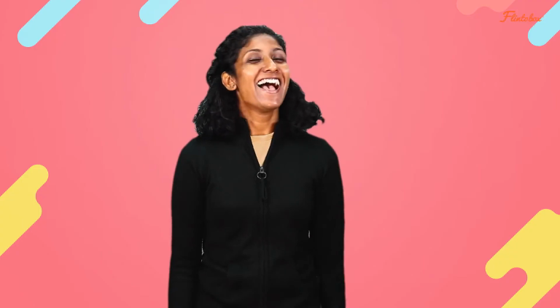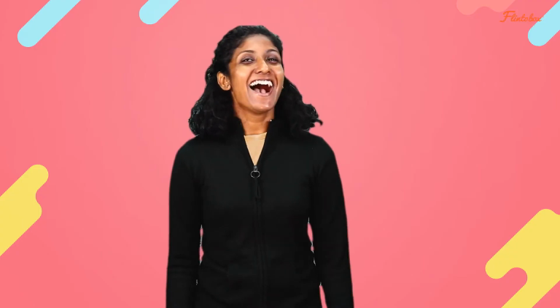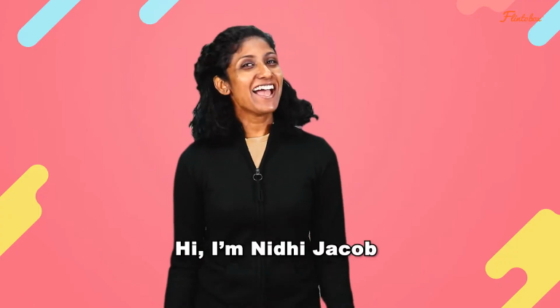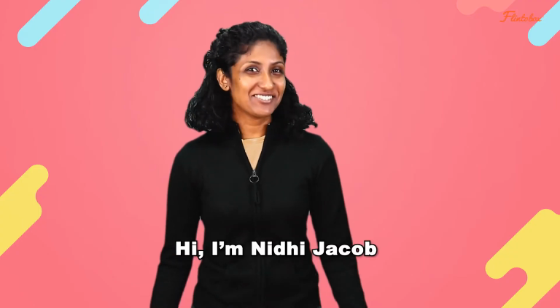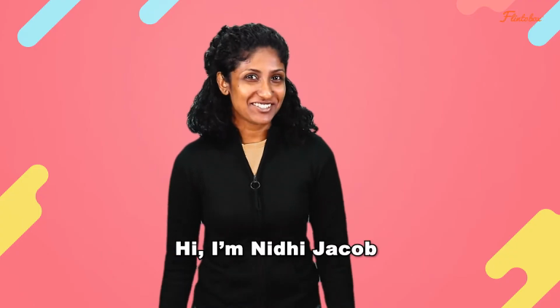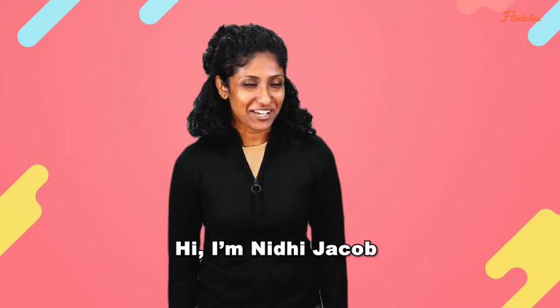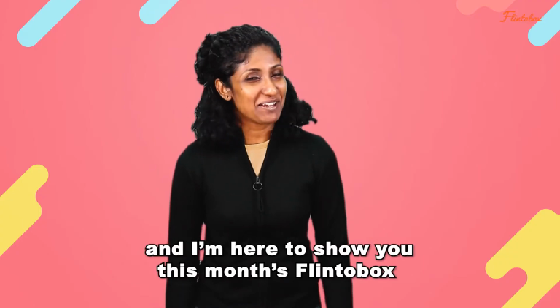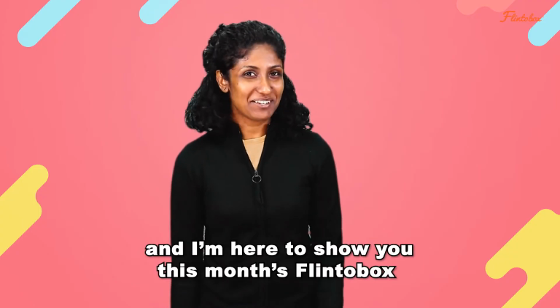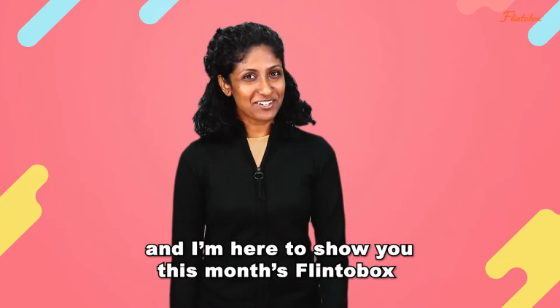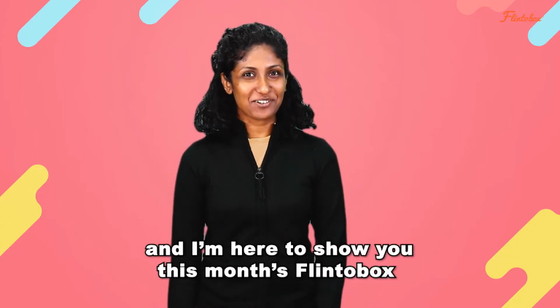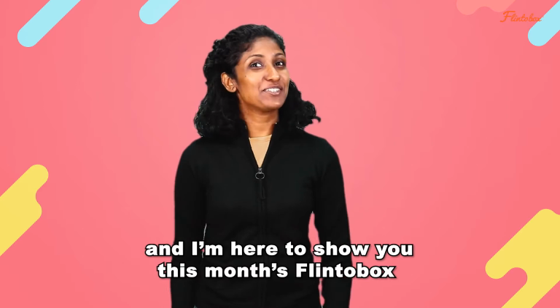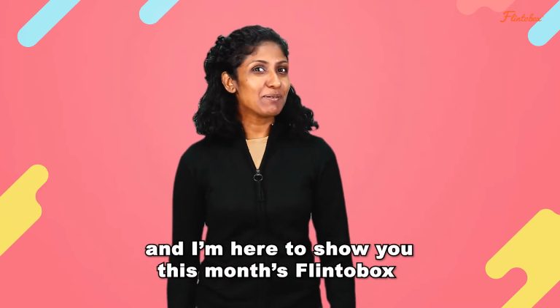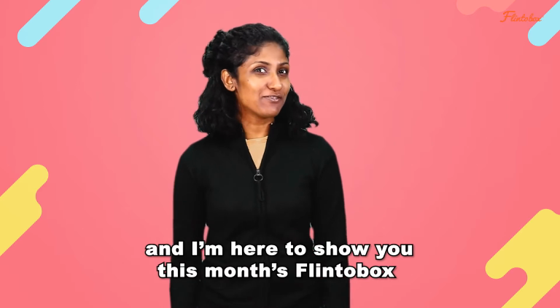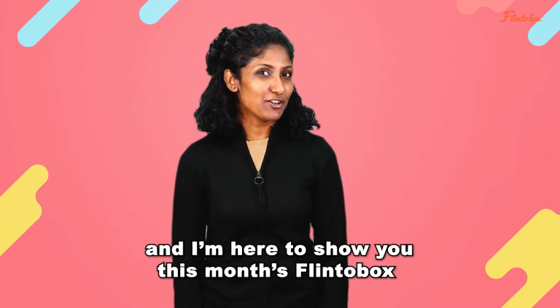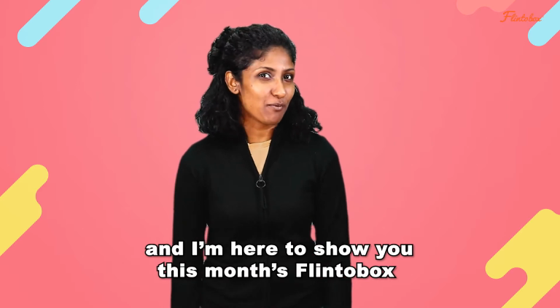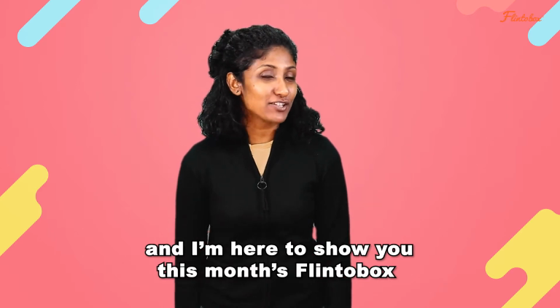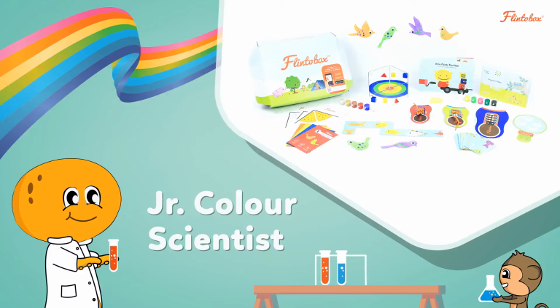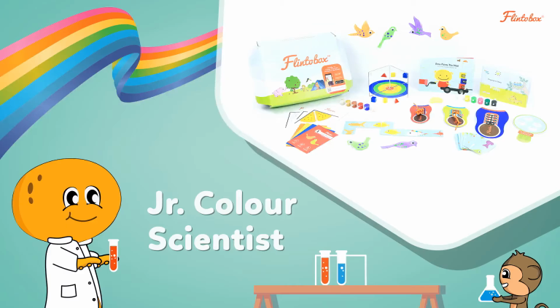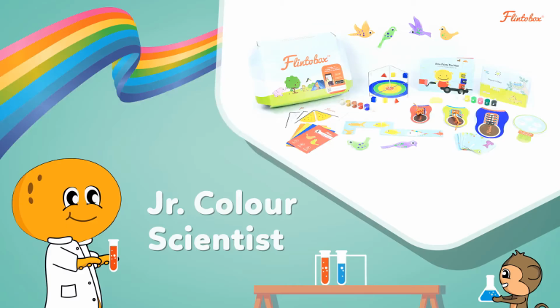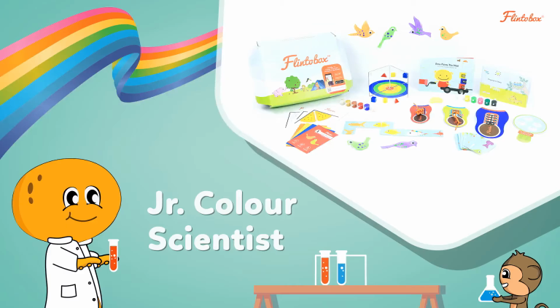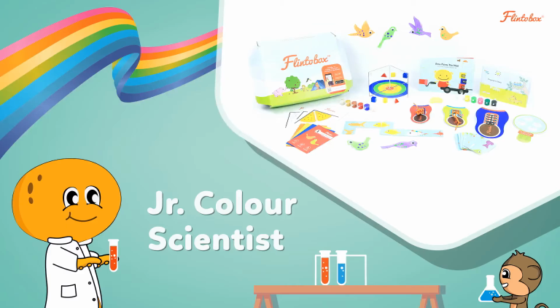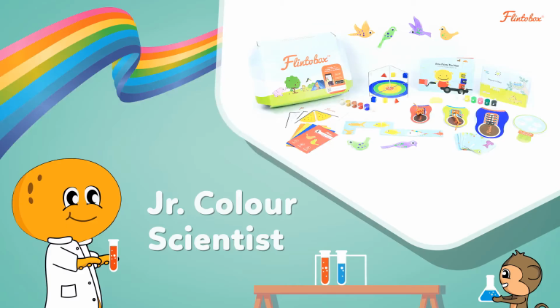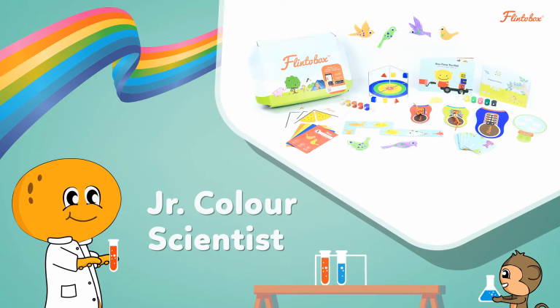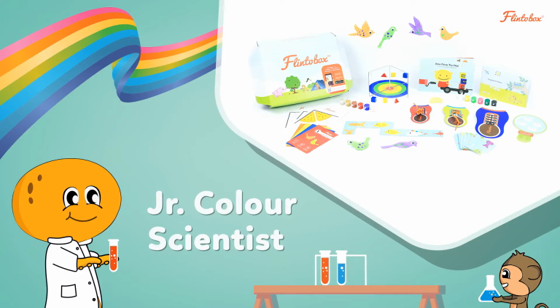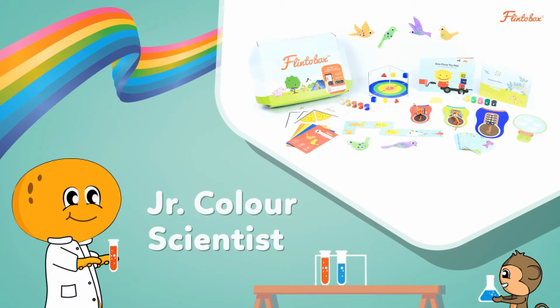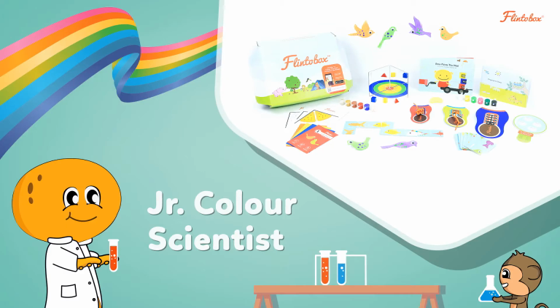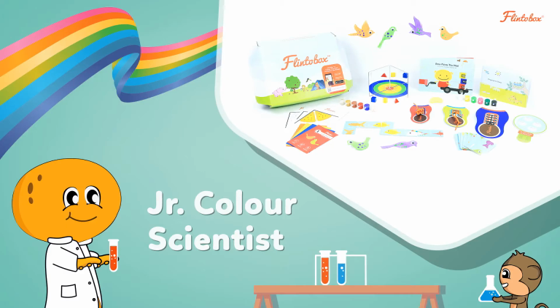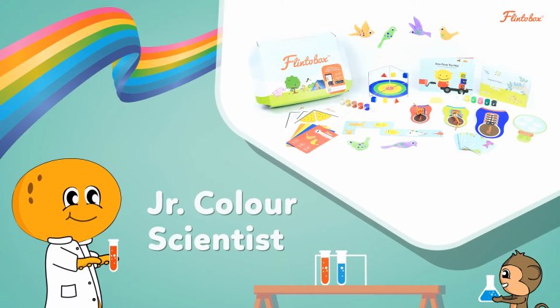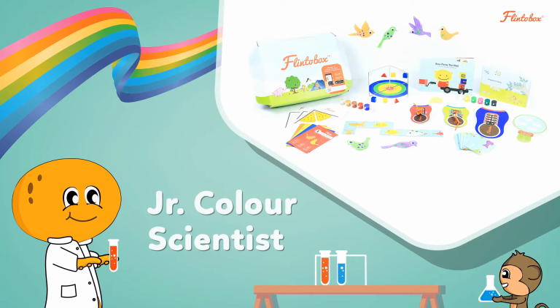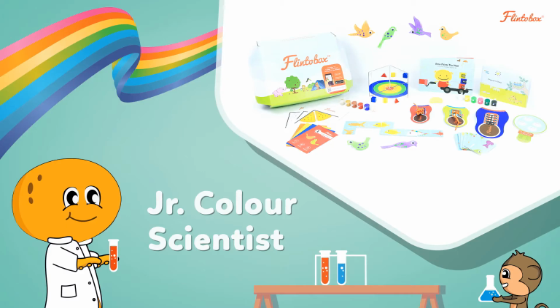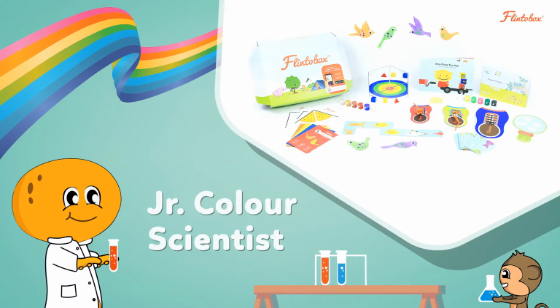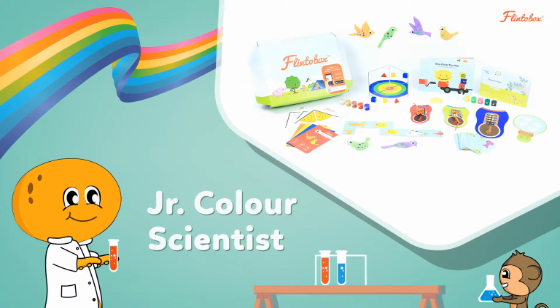Hi, I am Nidhi Jacob and I am here to show you this month's print of box for 3-4 year olds, and it's called Junior Color Scientist.